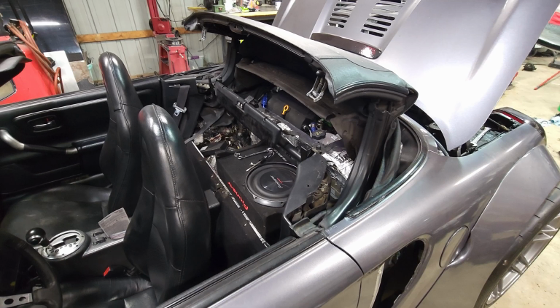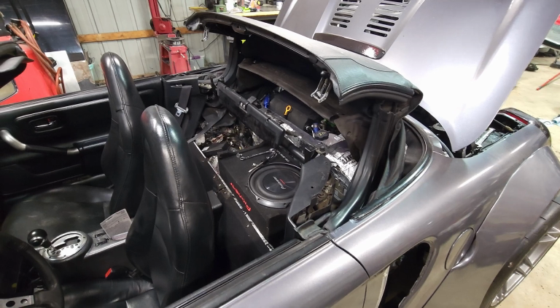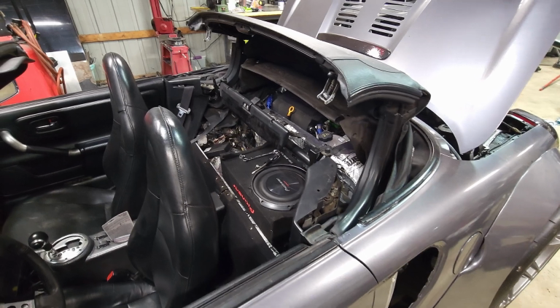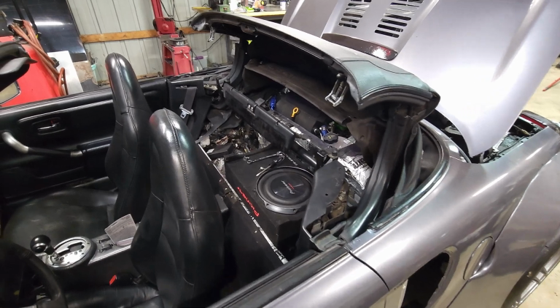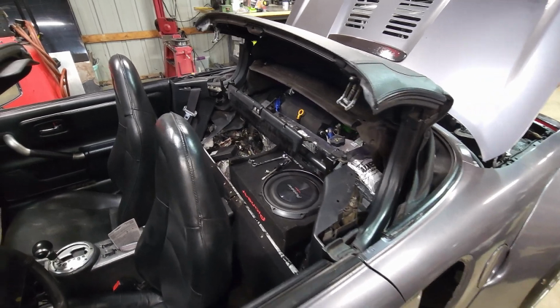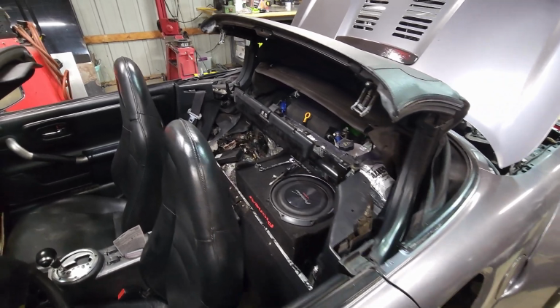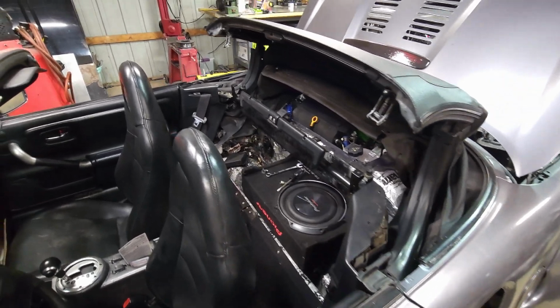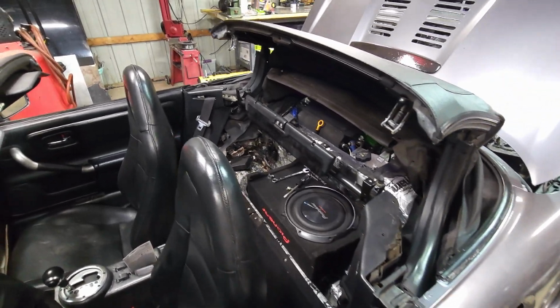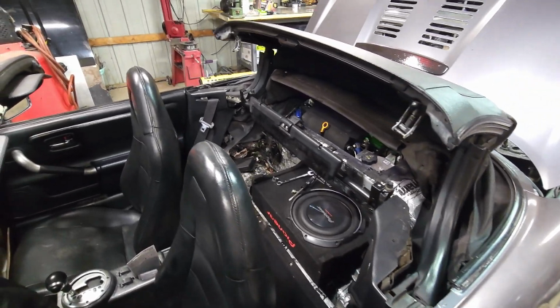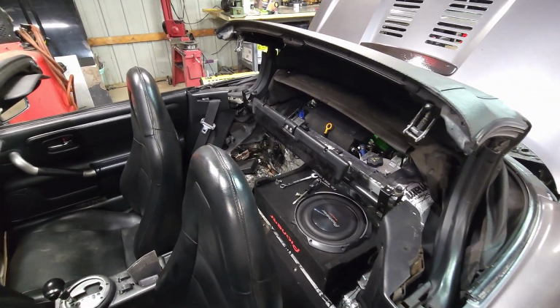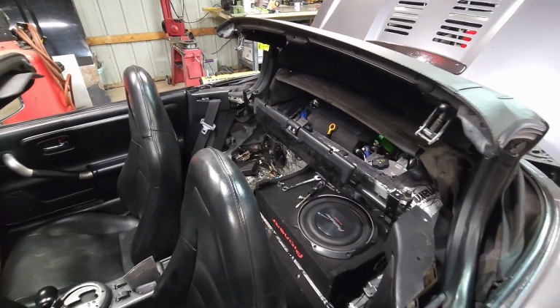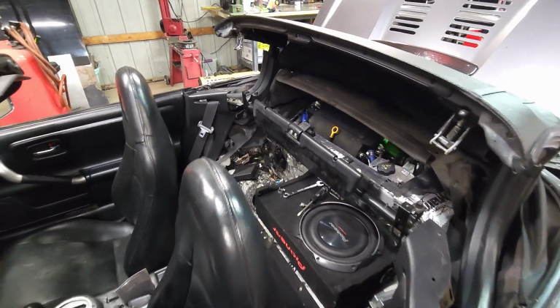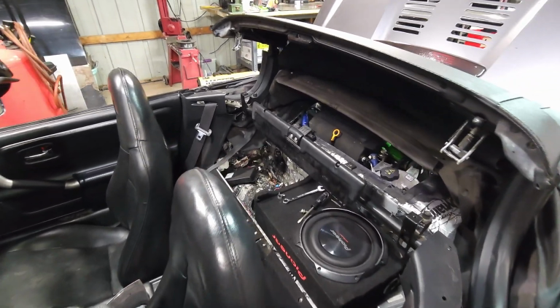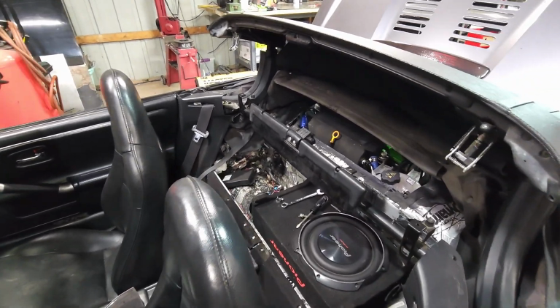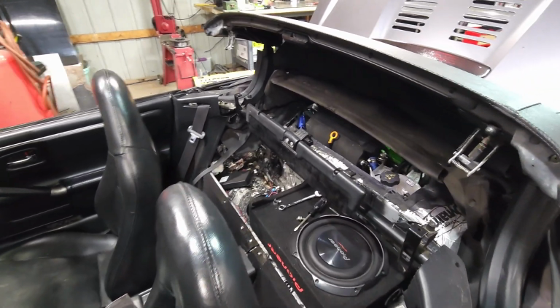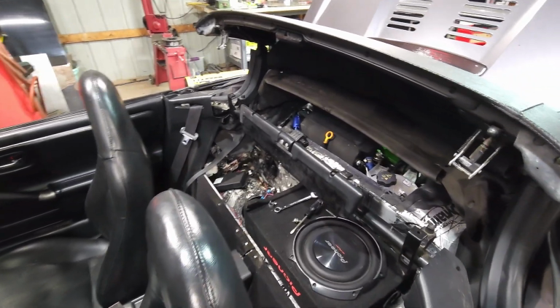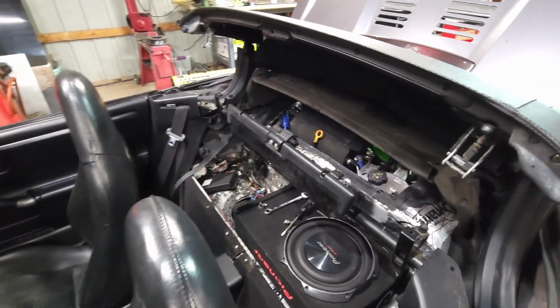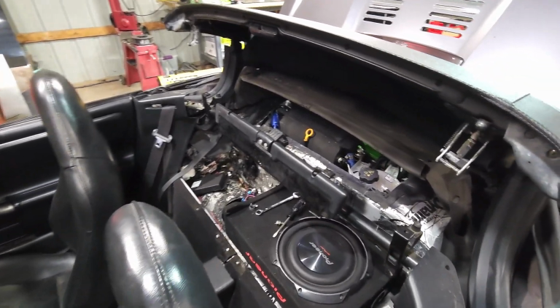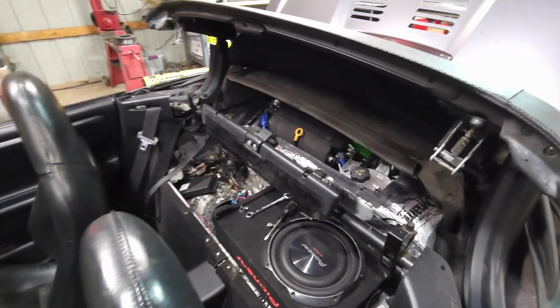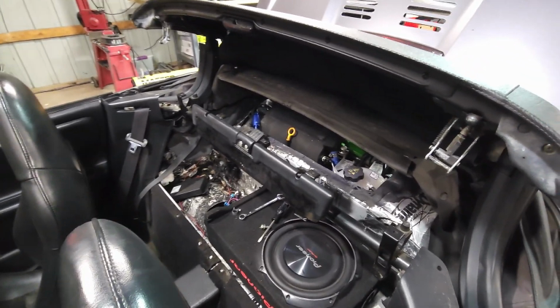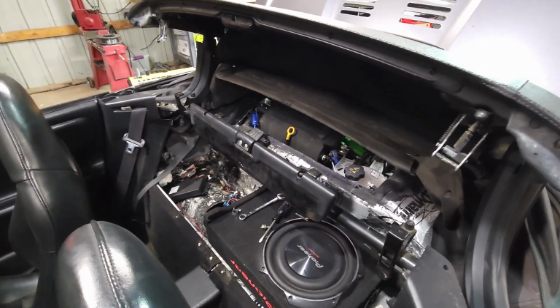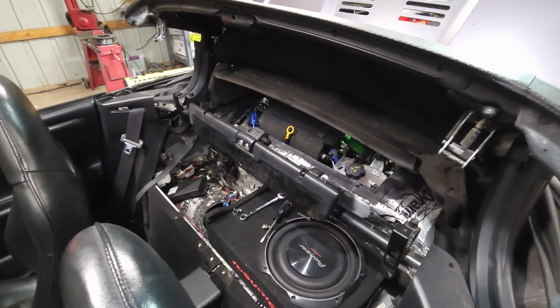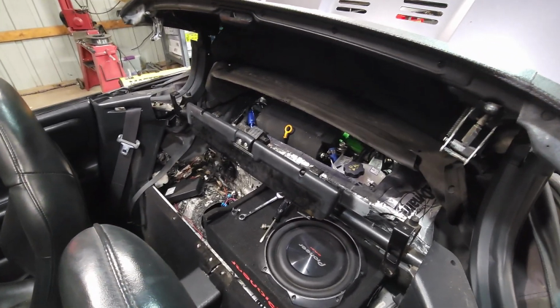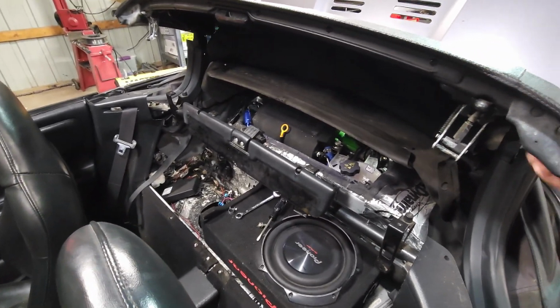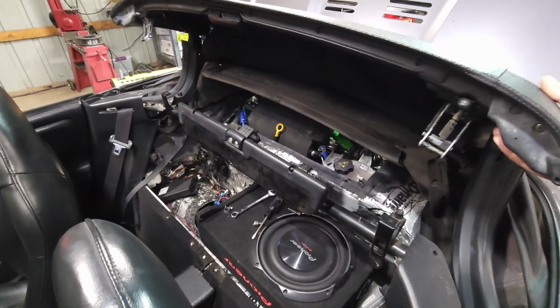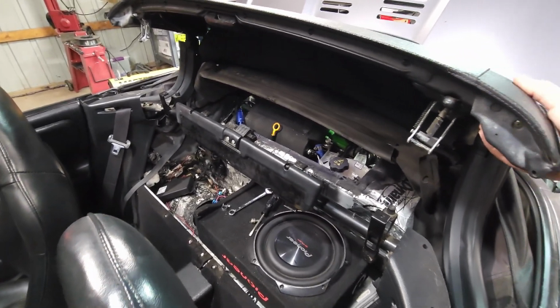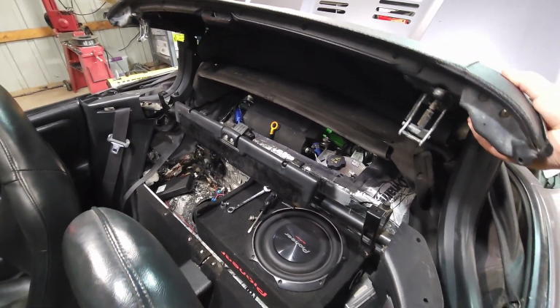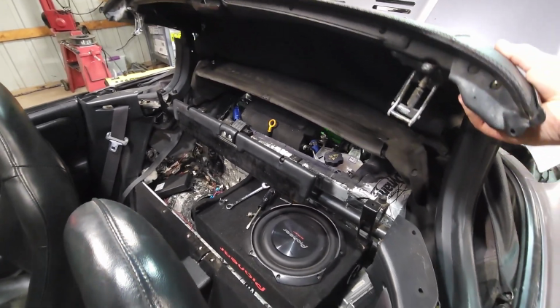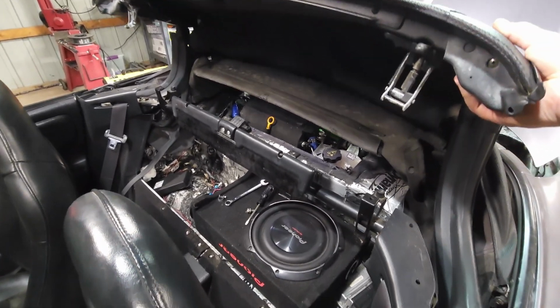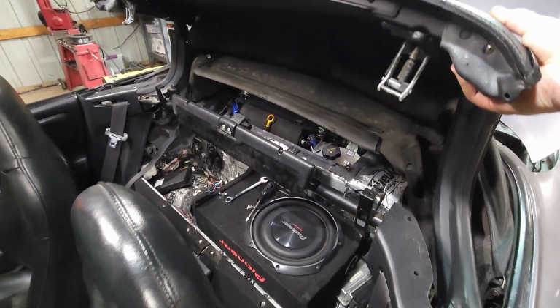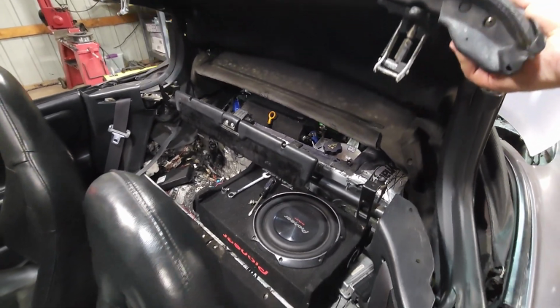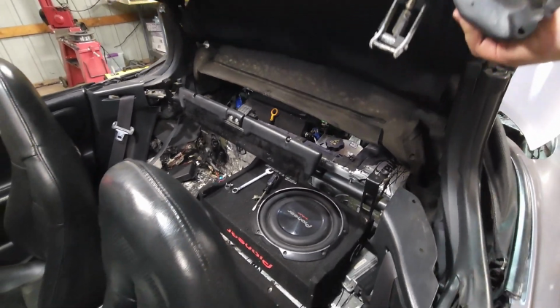How's it going everybody? Welcome back to the shop again. We're working on the MR2 as usual.